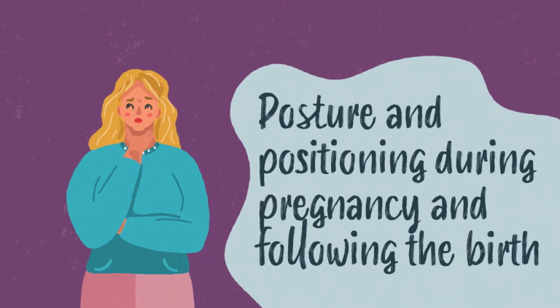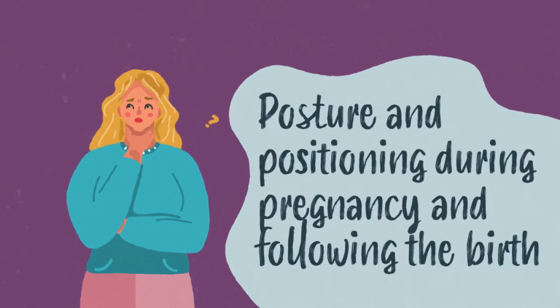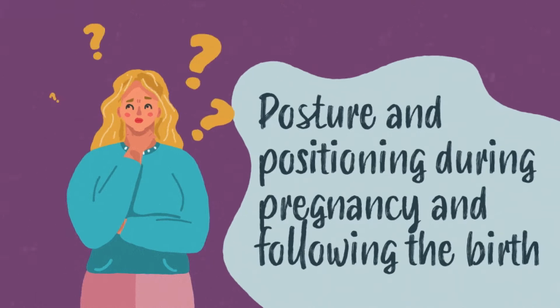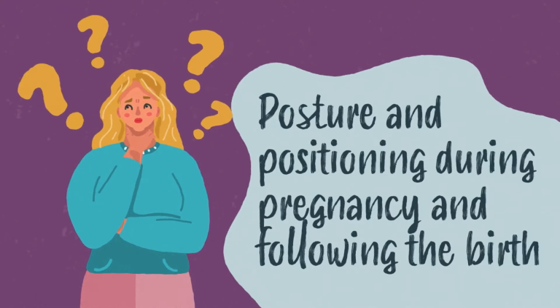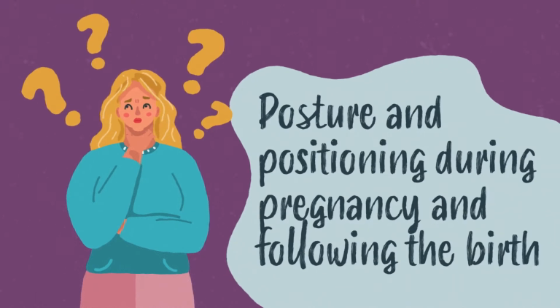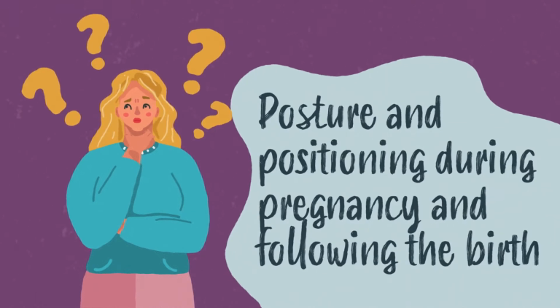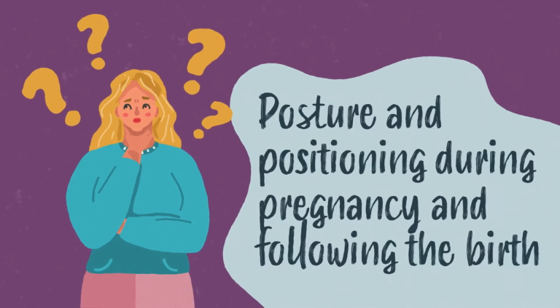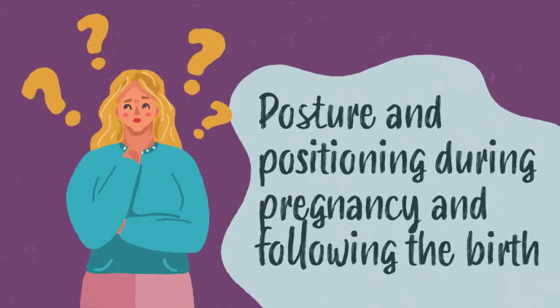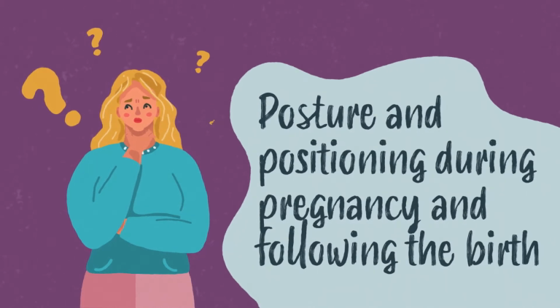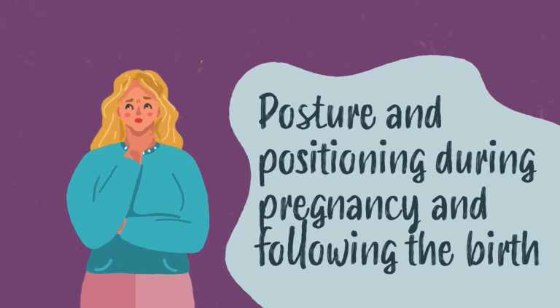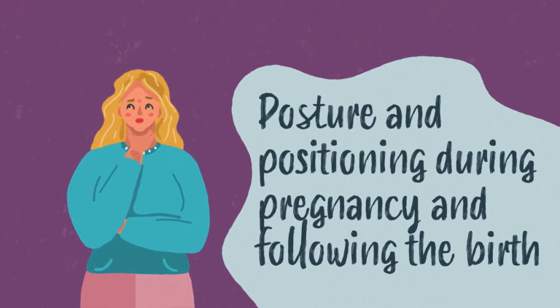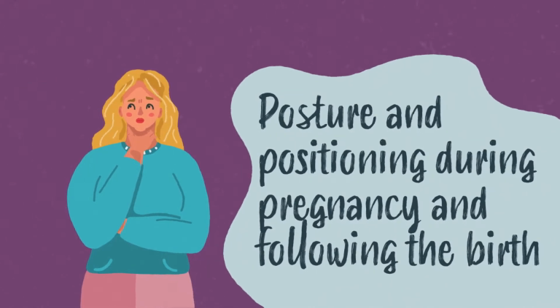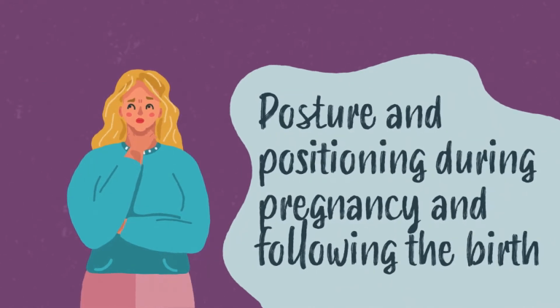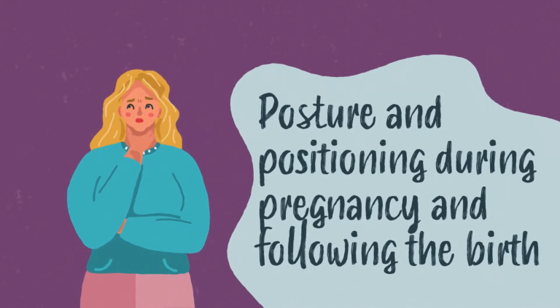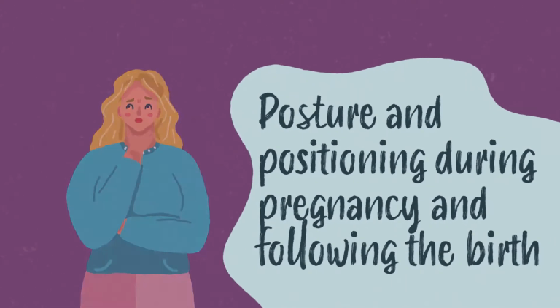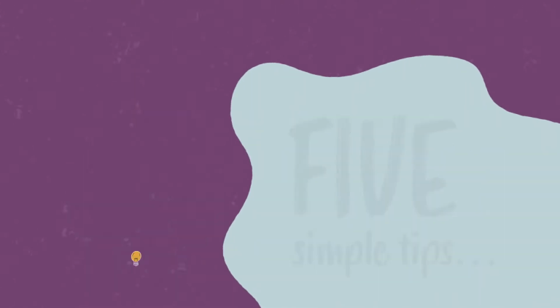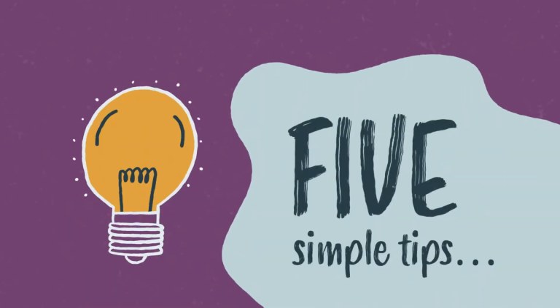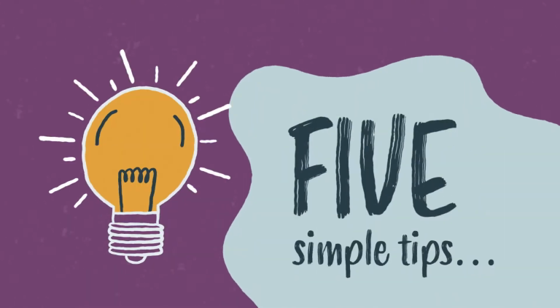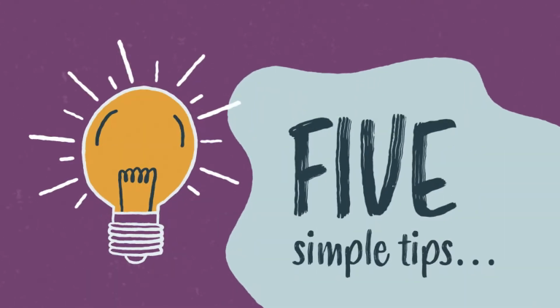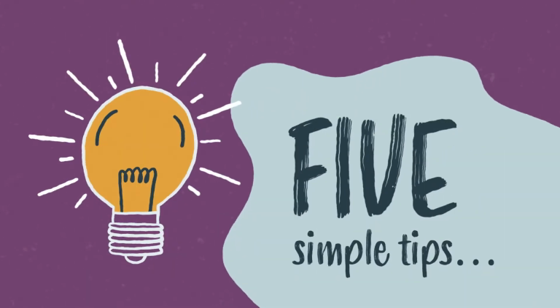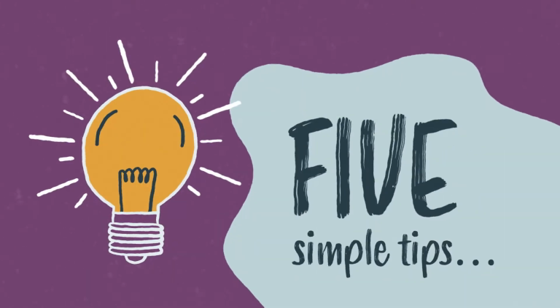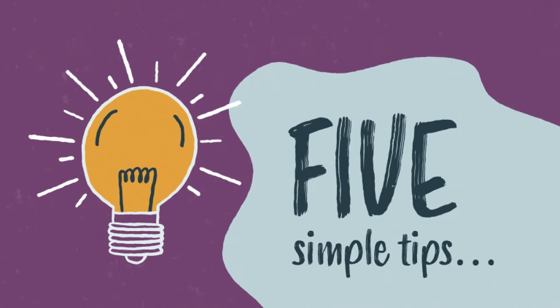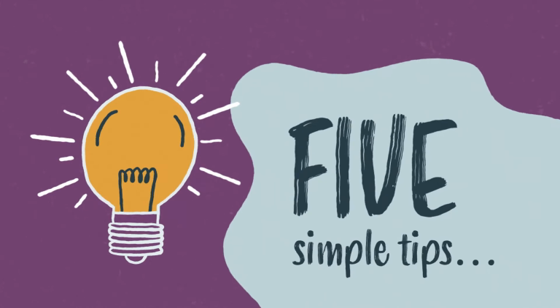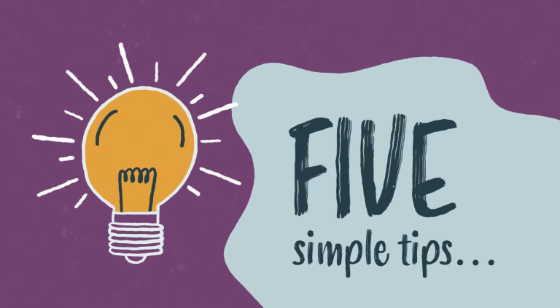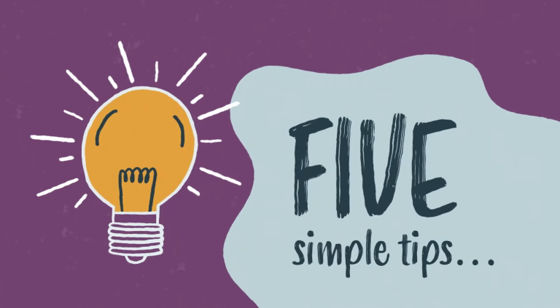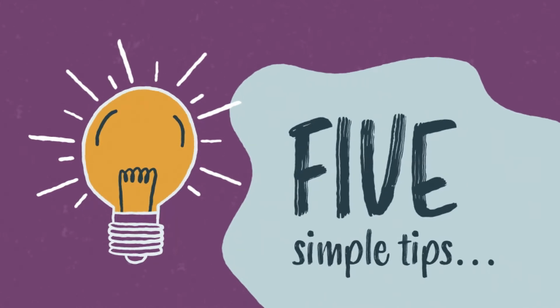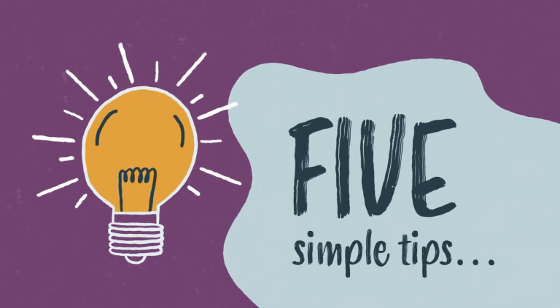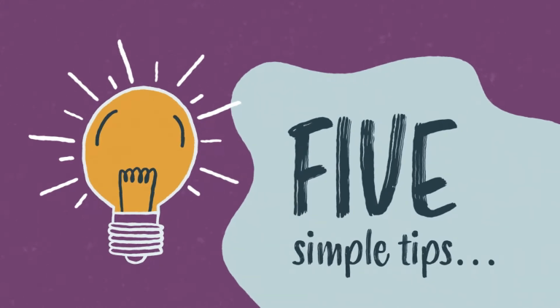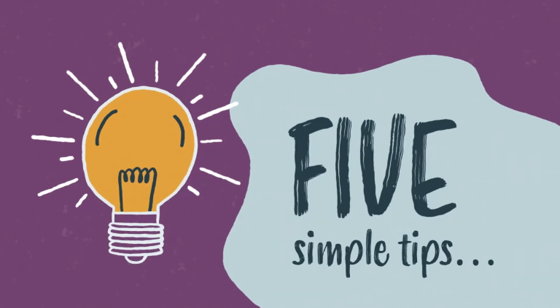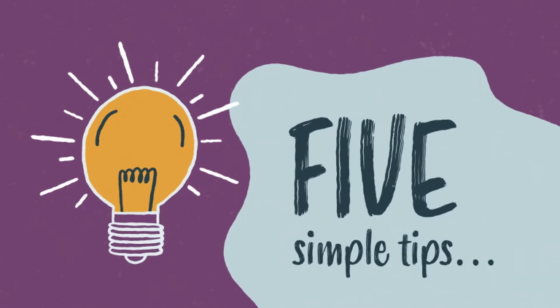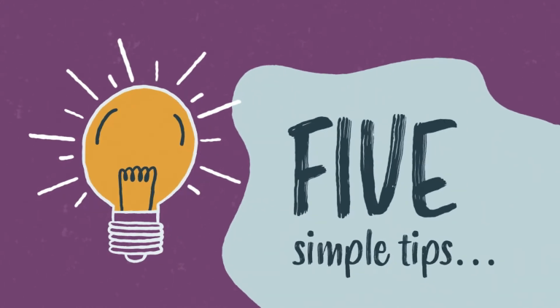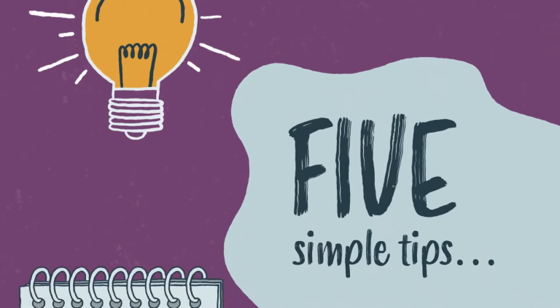Posture and positioning during pregnancy and following the birth of your baby. Here are some simple tips to help you look after your body during pregnancy.